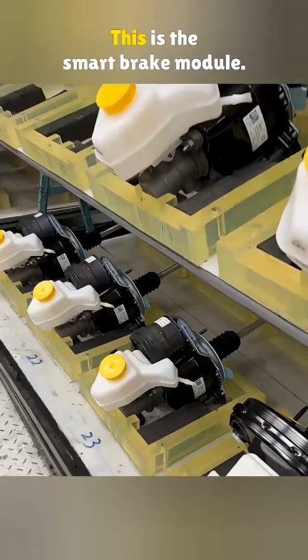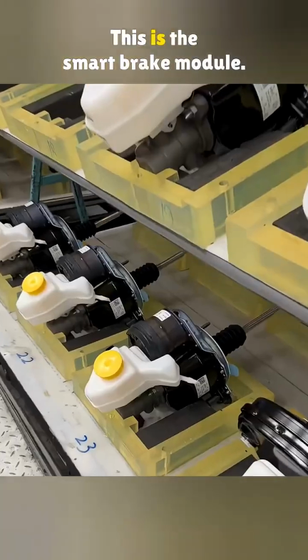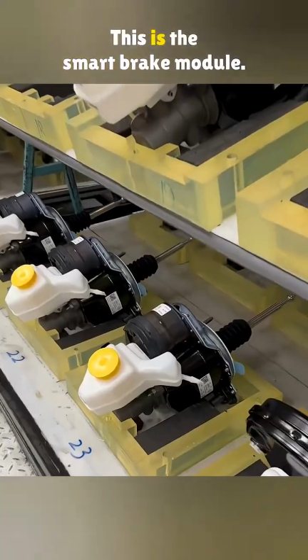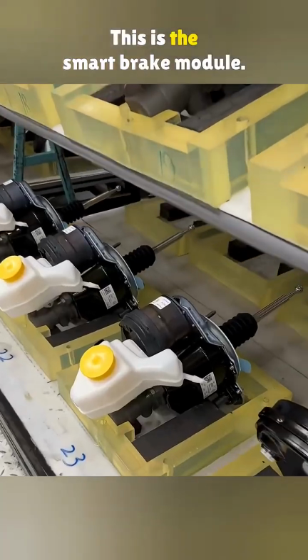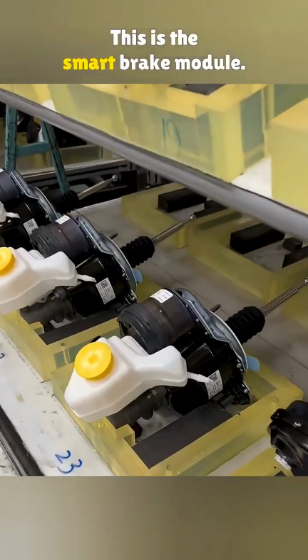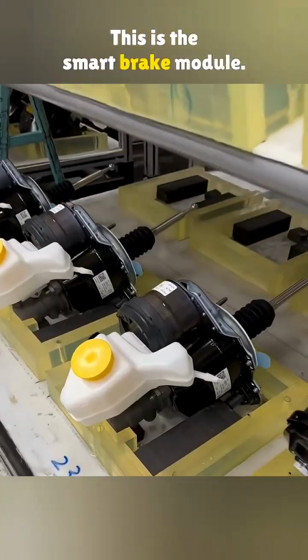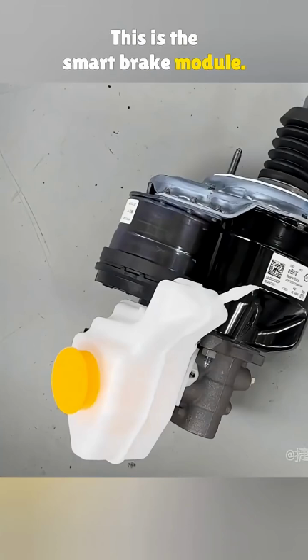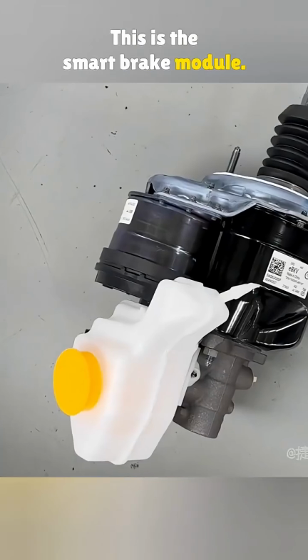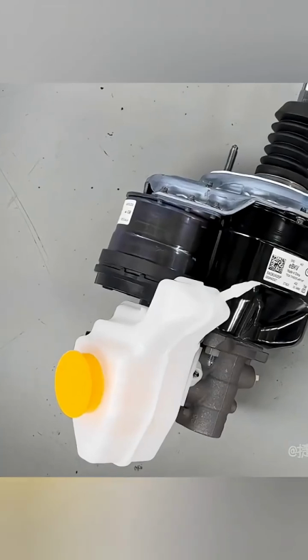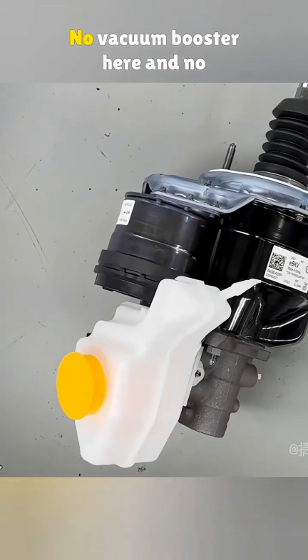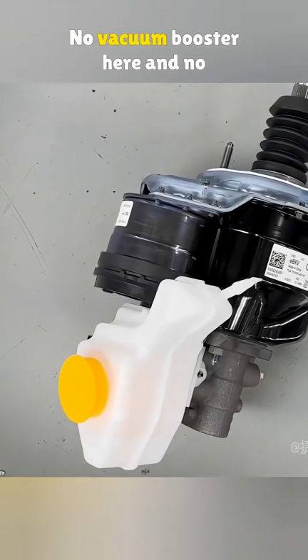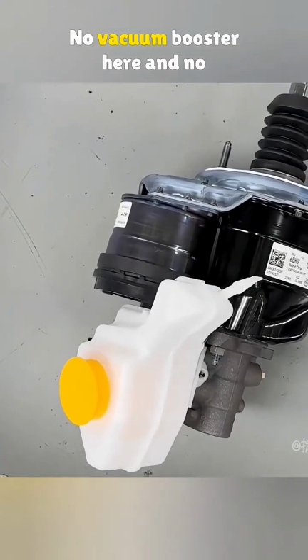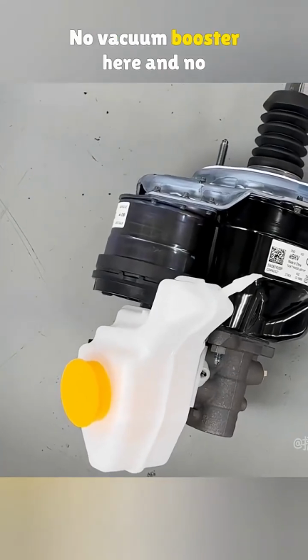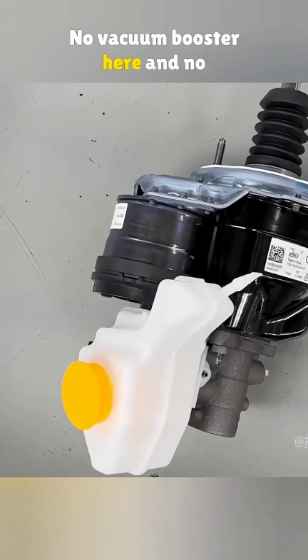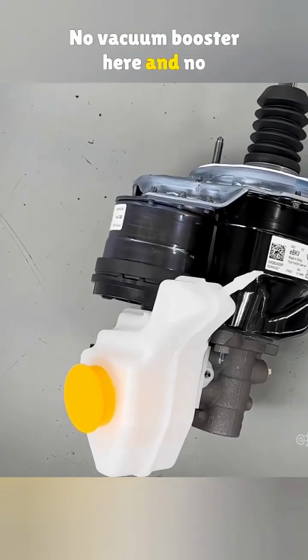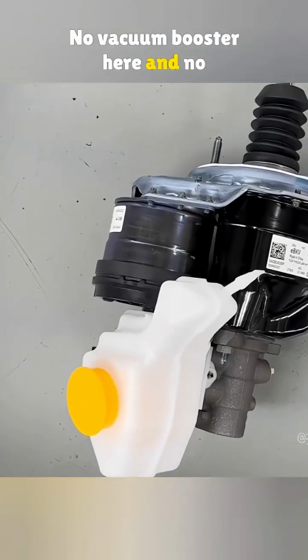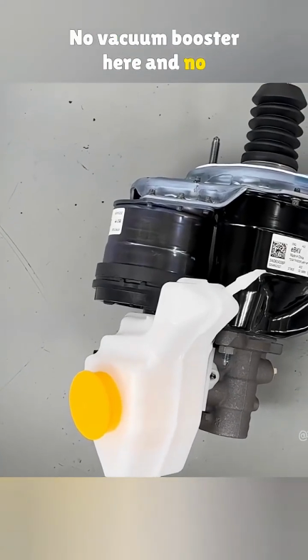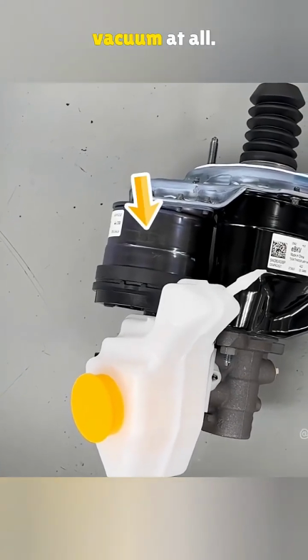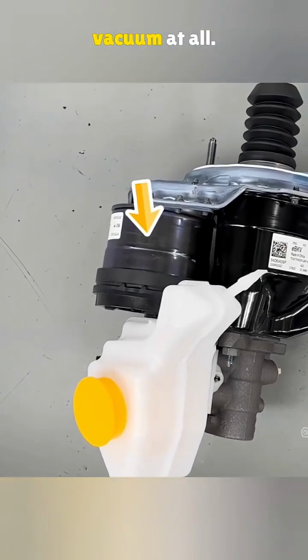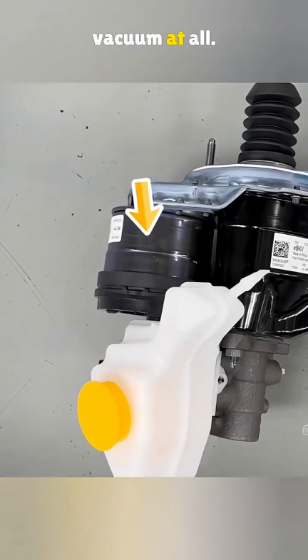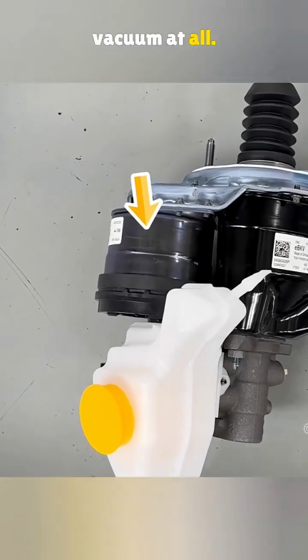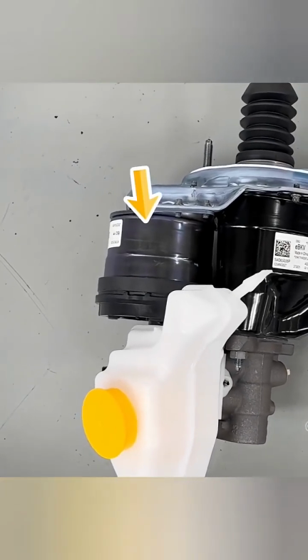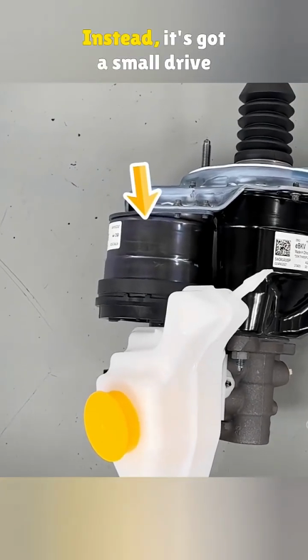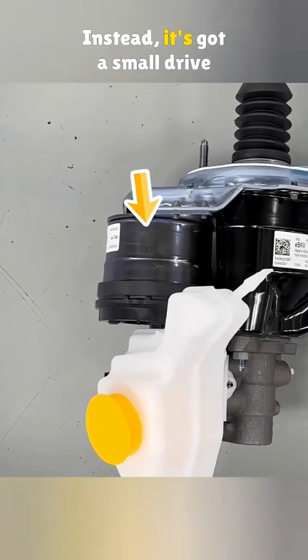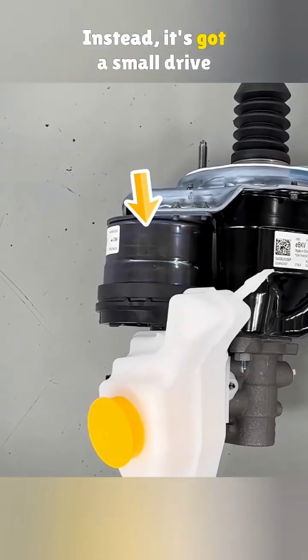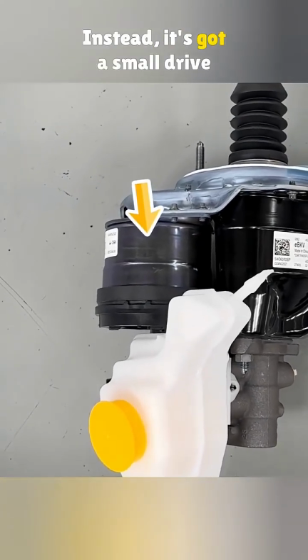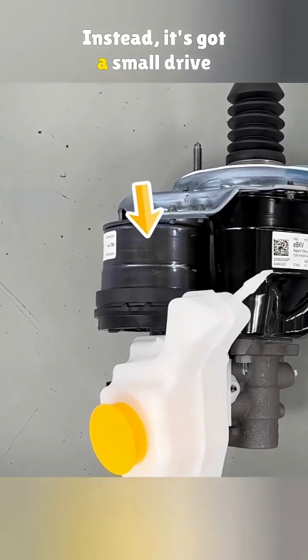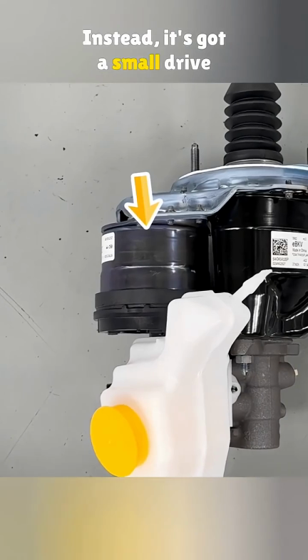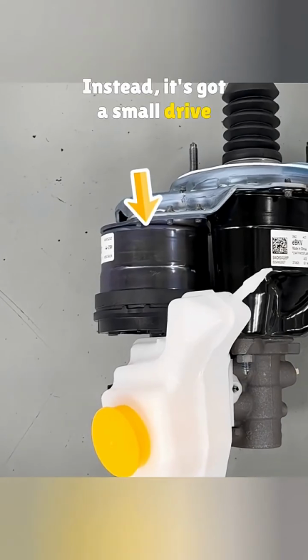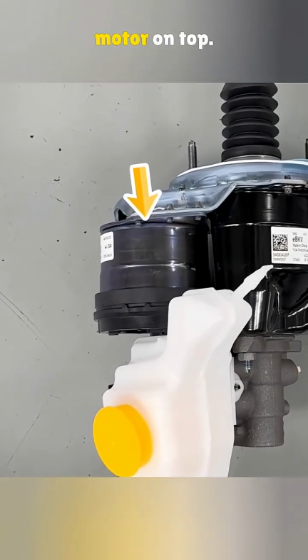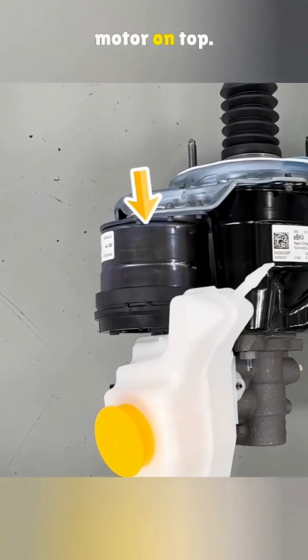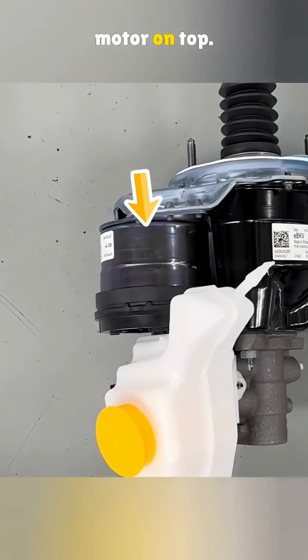This is the smart brake module. No vacuum booster here and no vacuum at all. Instead it's got a small drive motor on top.